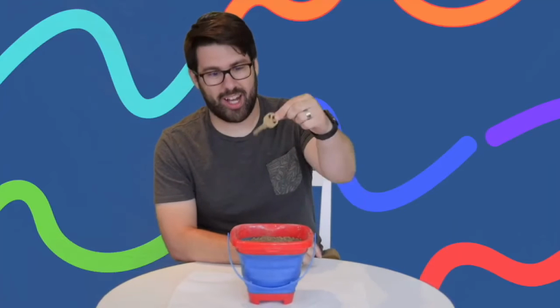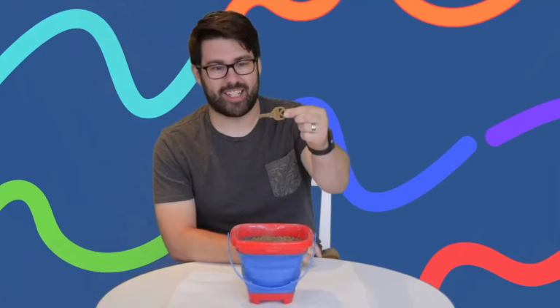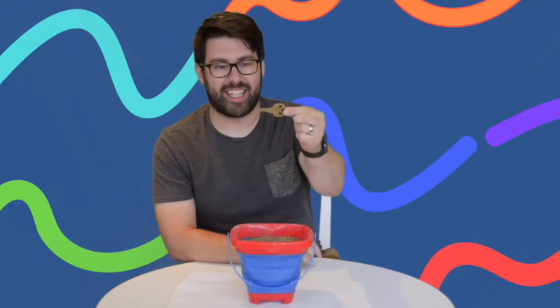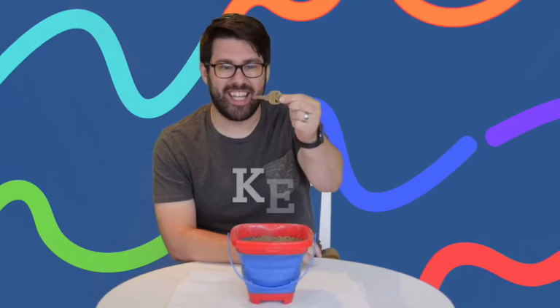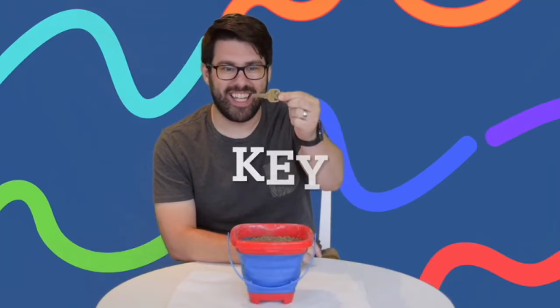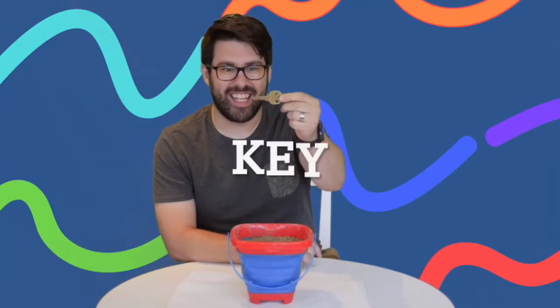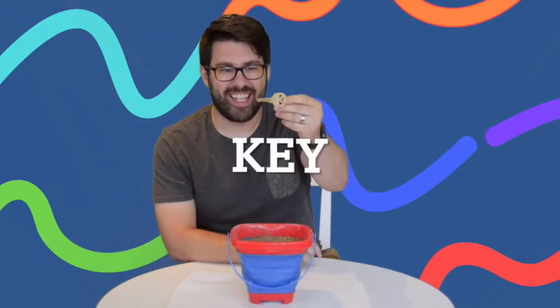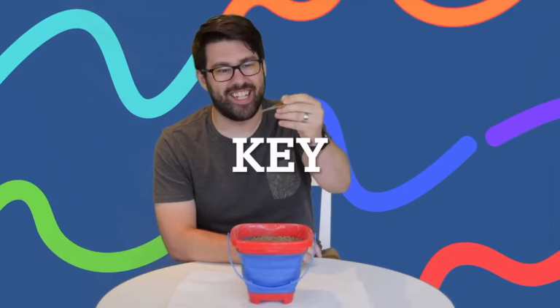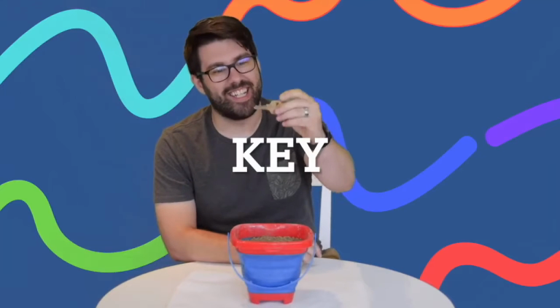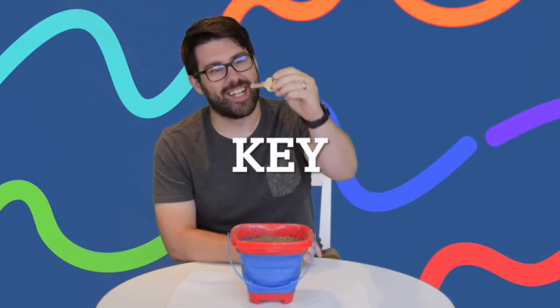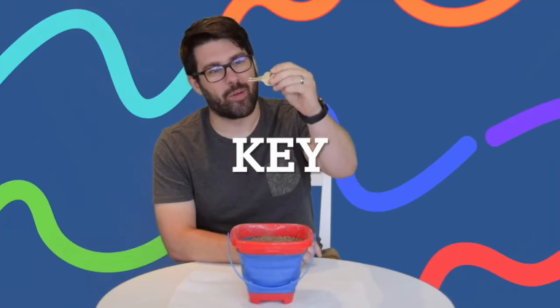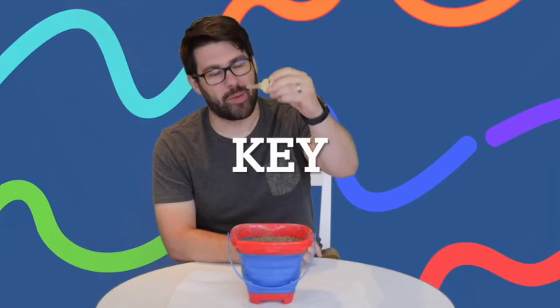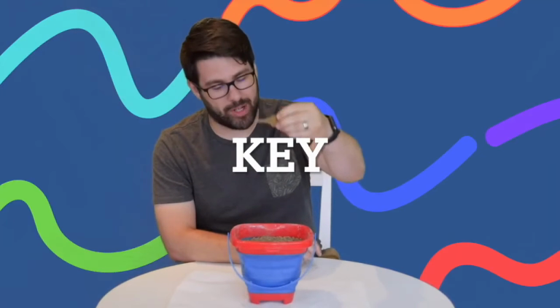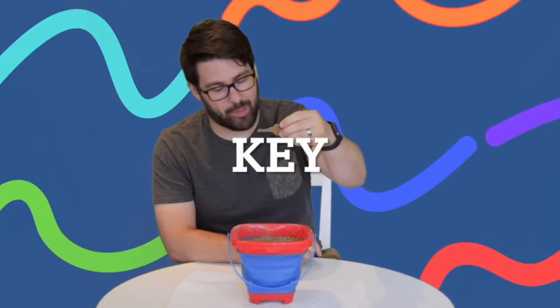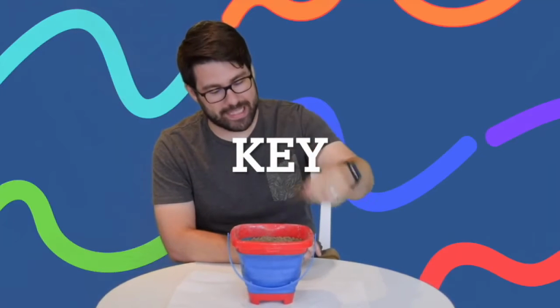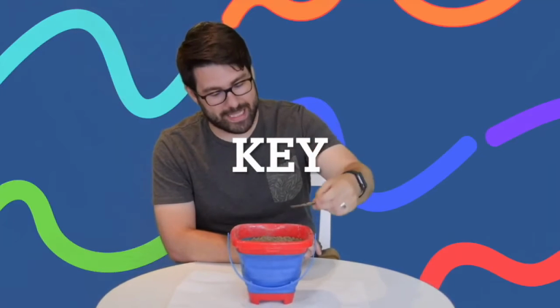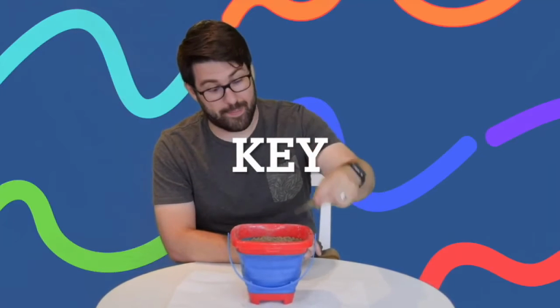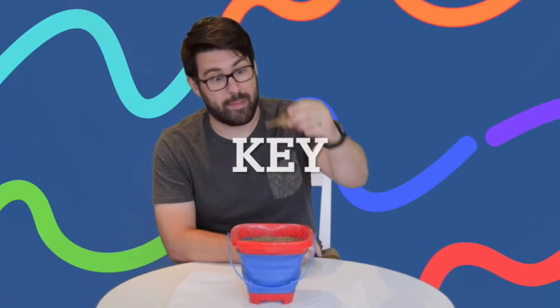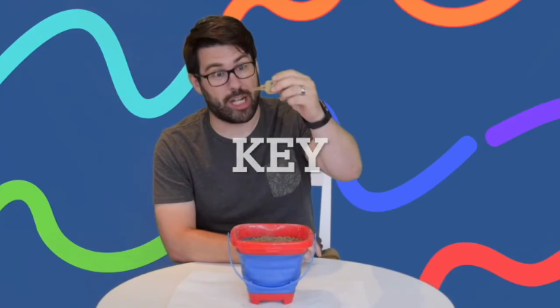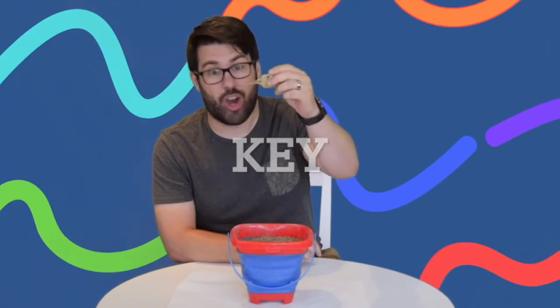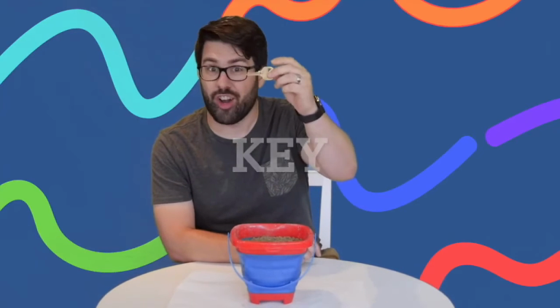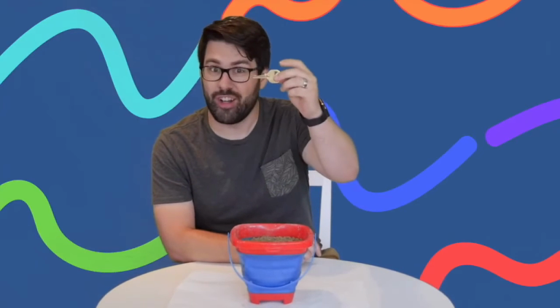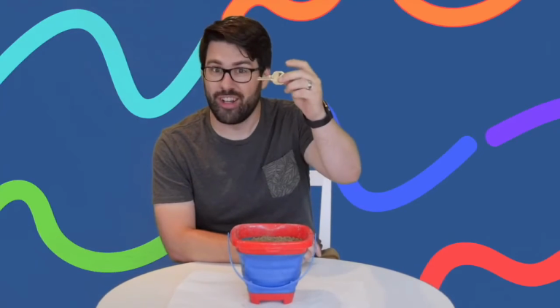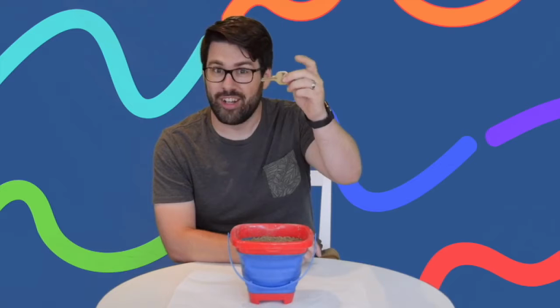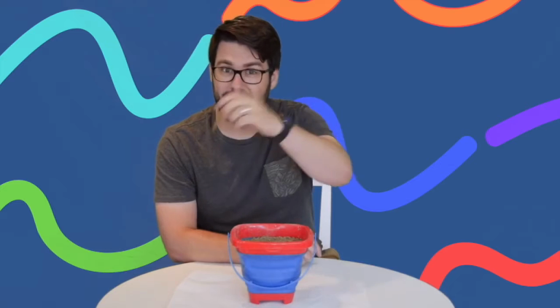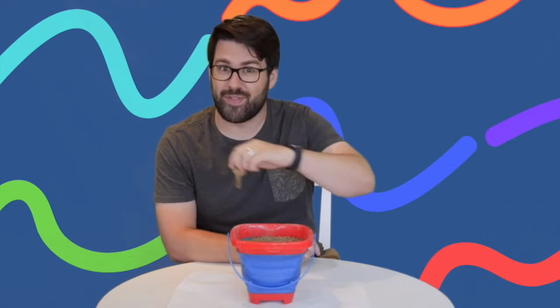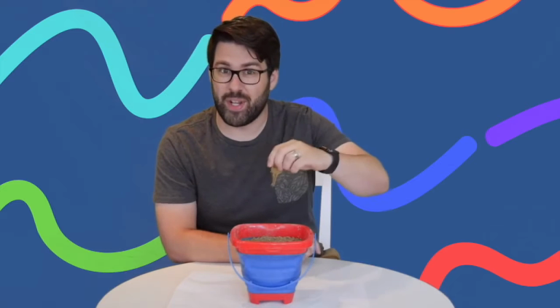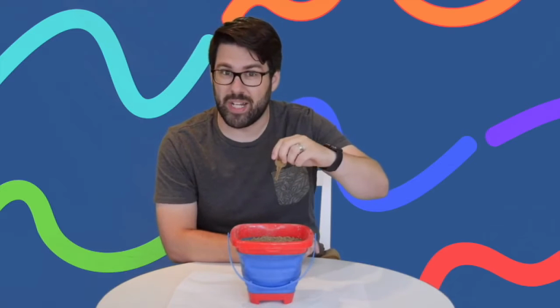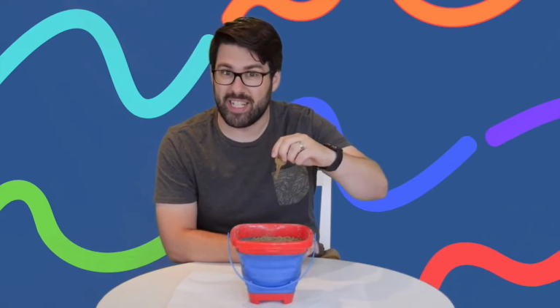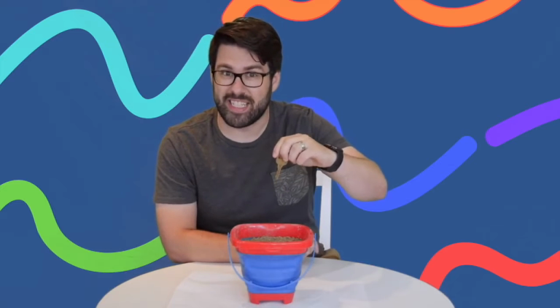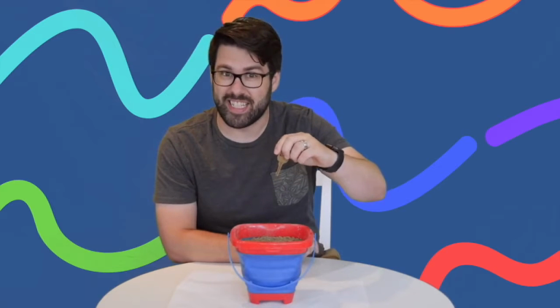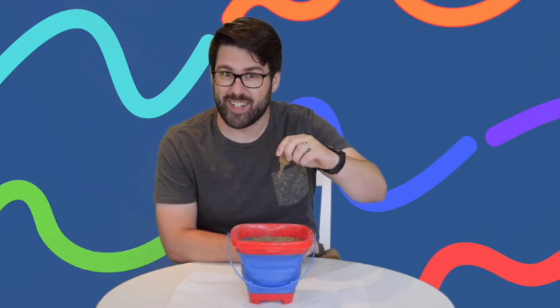A key! I wonder what it opens. Maybe a car? Let's find out what else is in here.